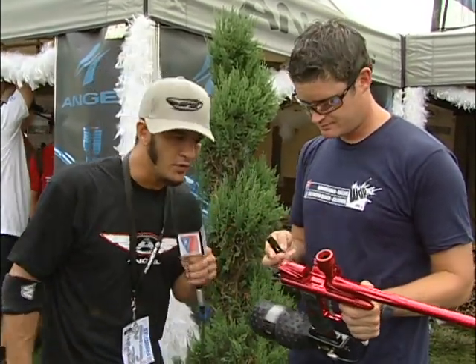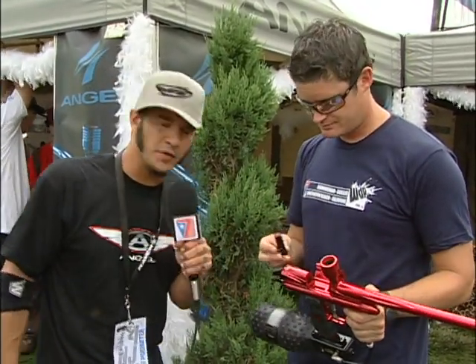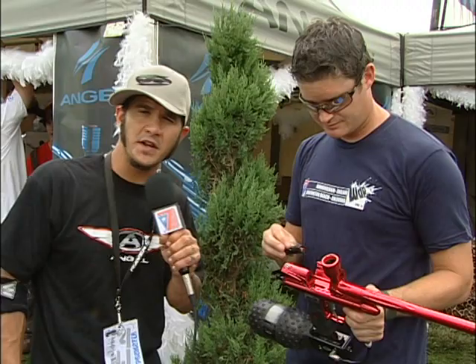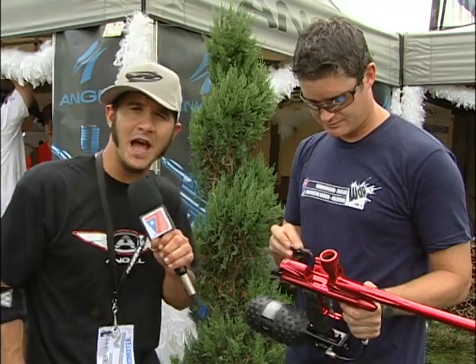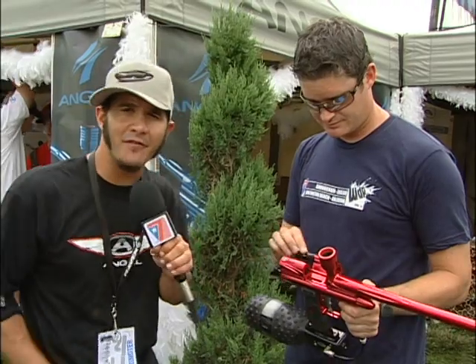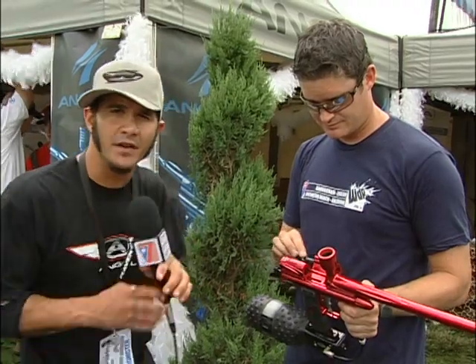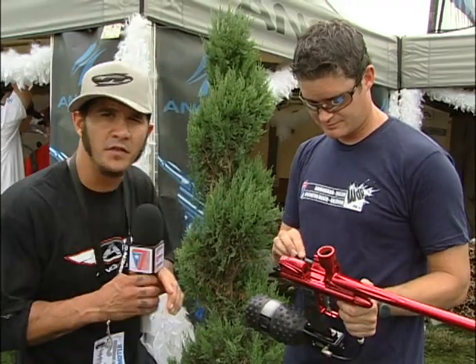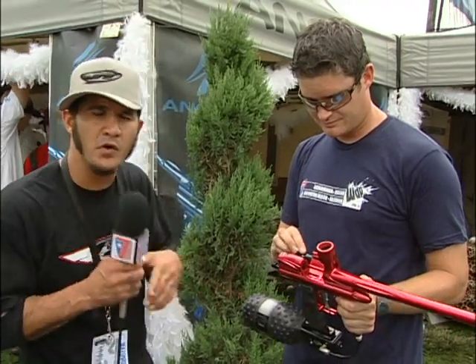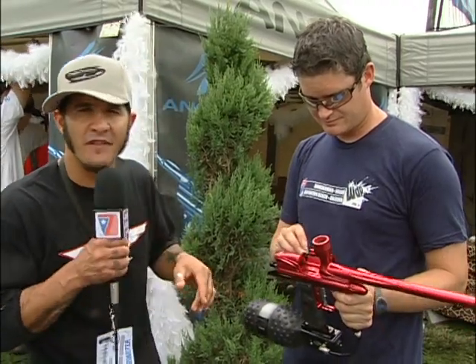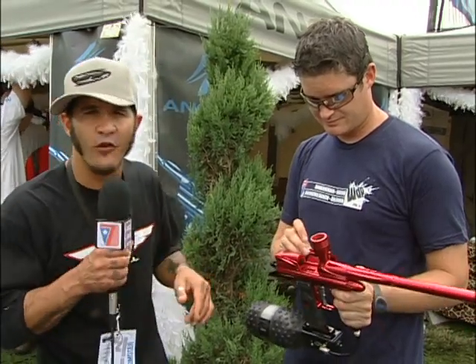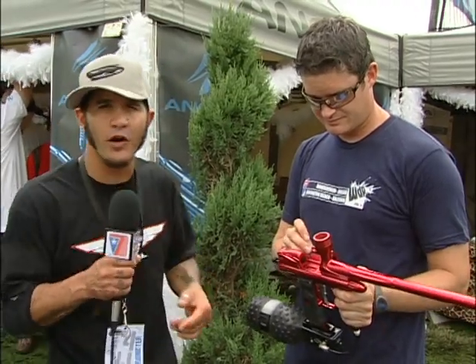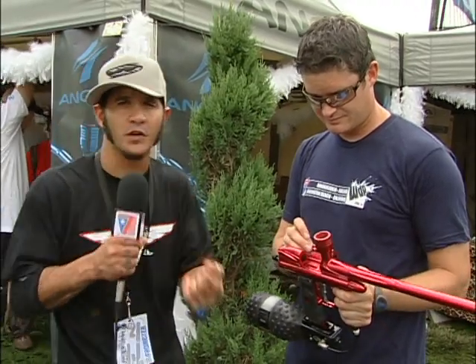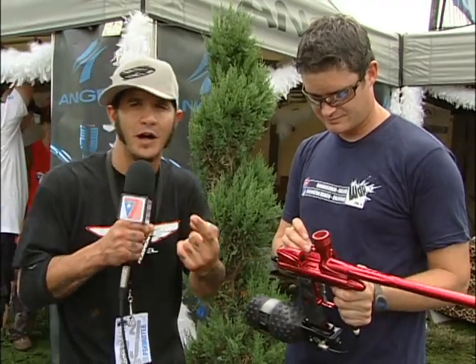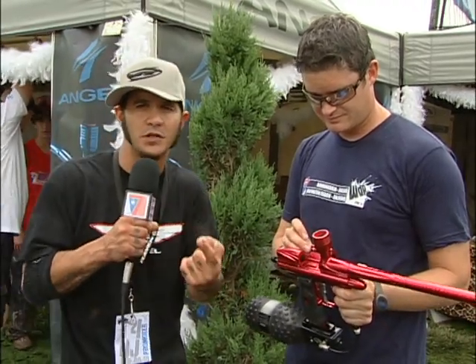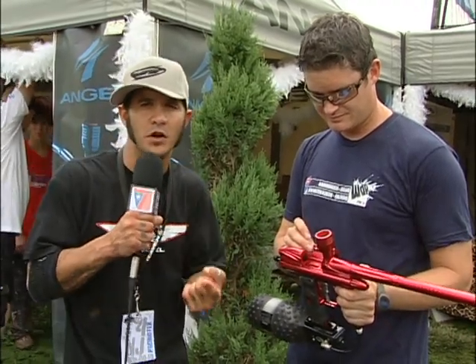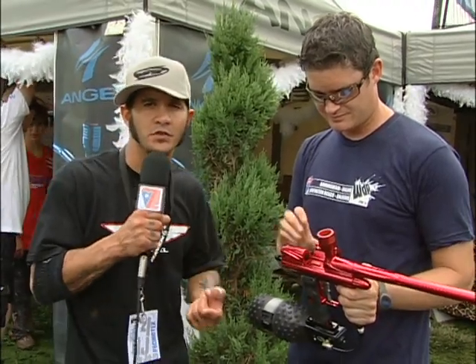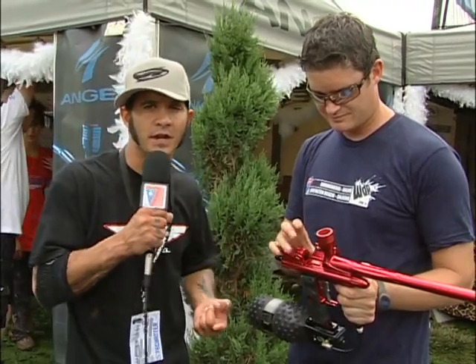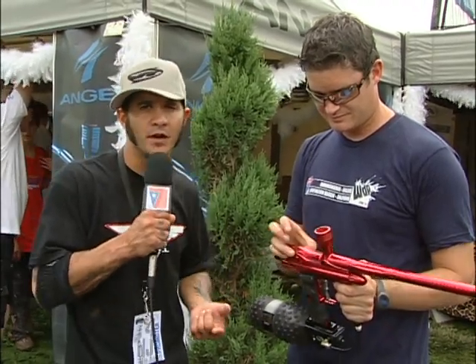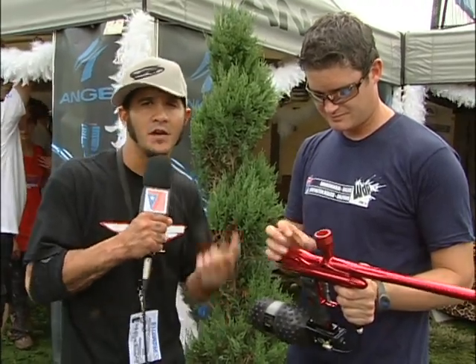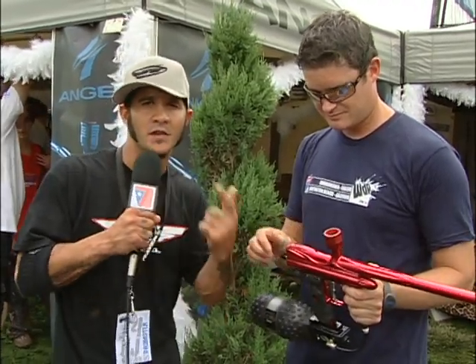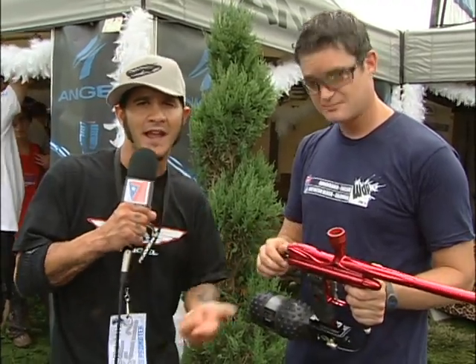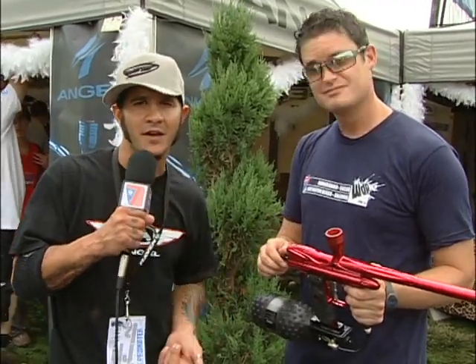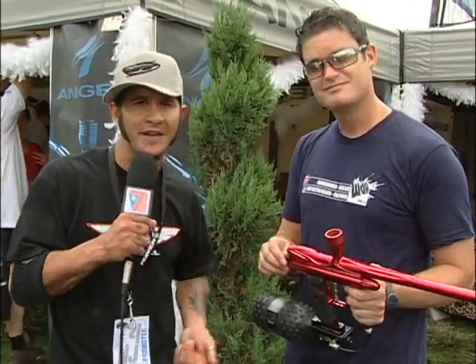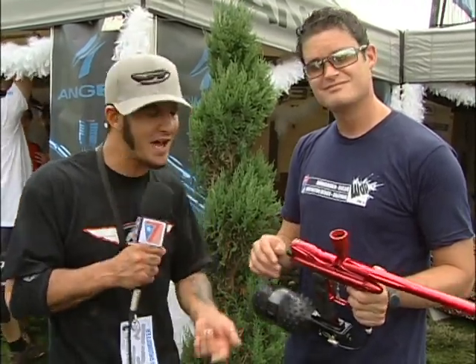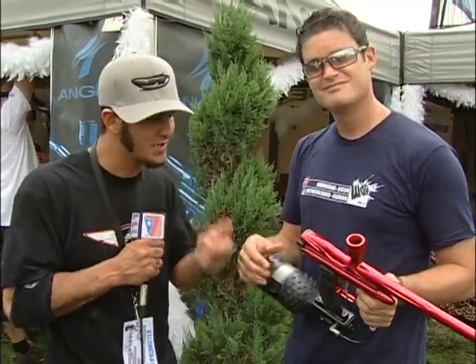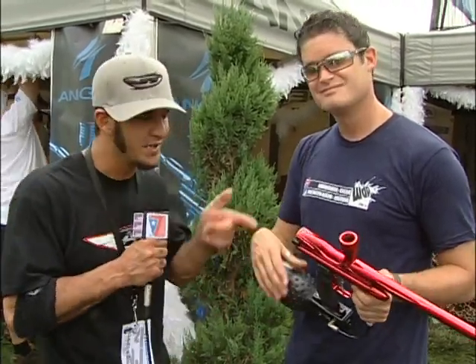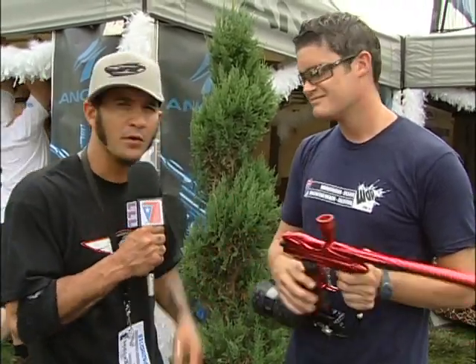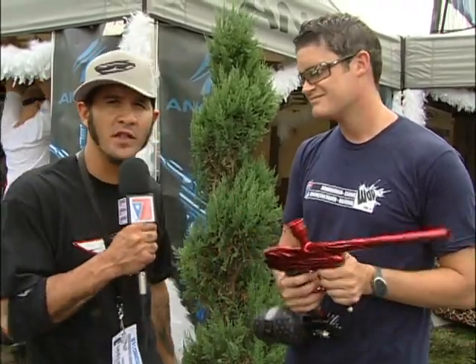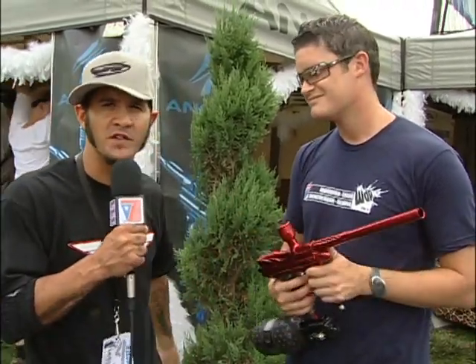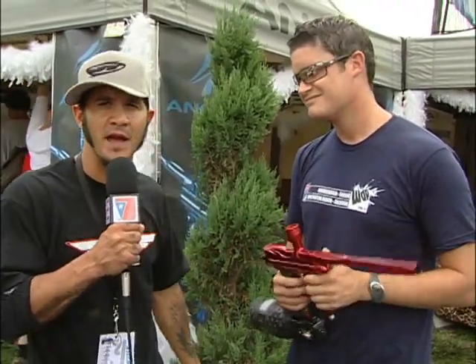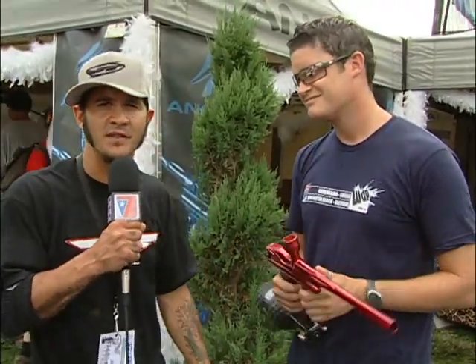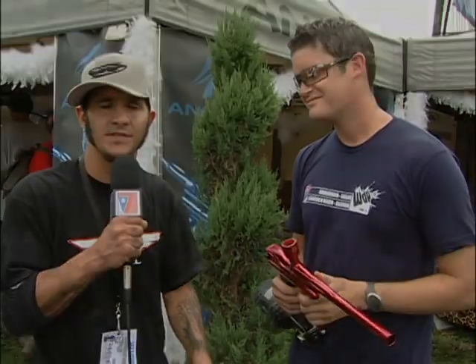Well, there you have it — the new A4. Go out to your local dealer, take out your cash, get one of these babies. Available now.